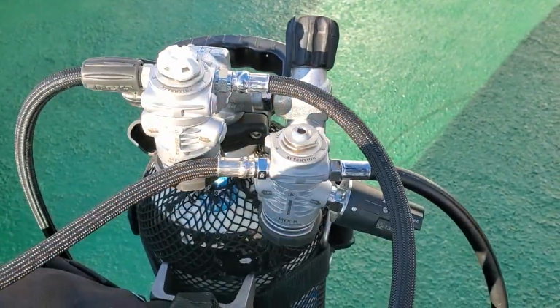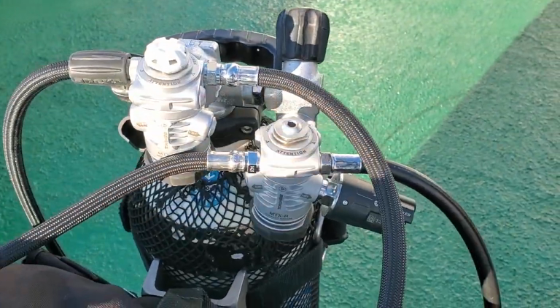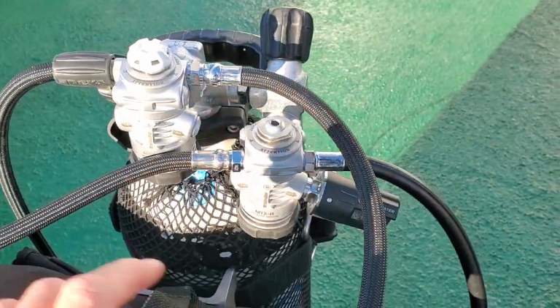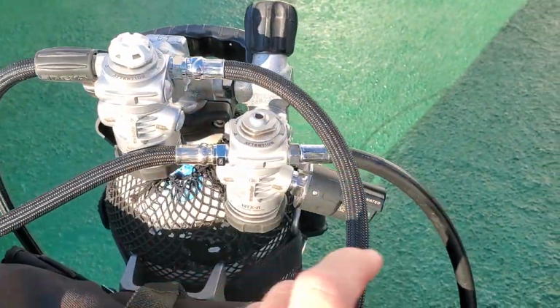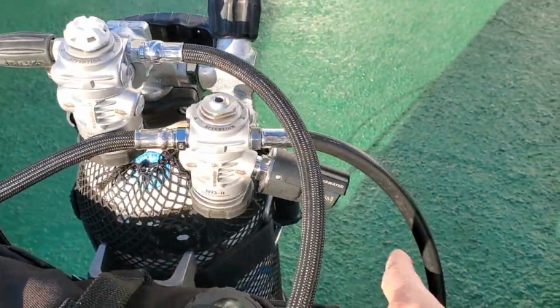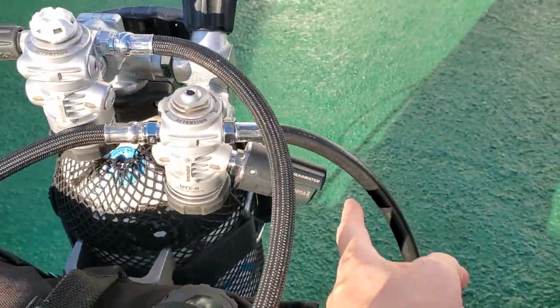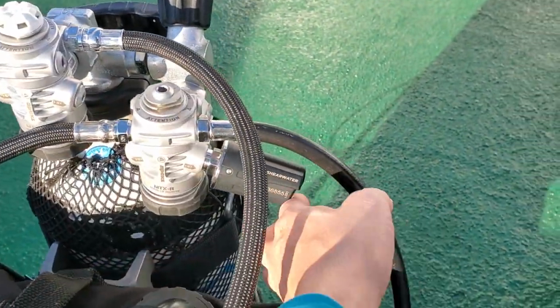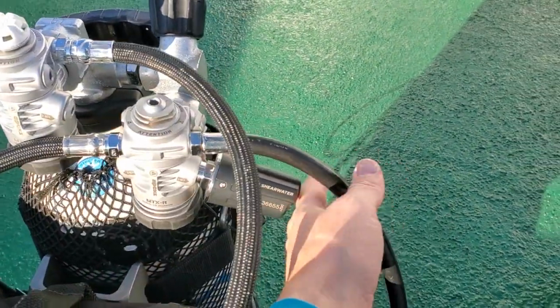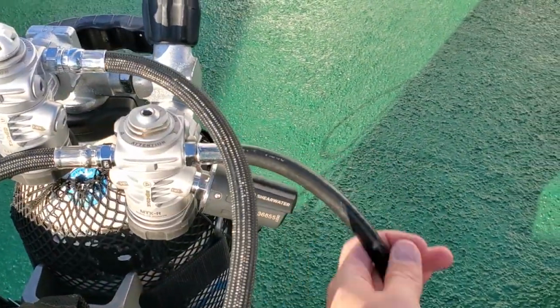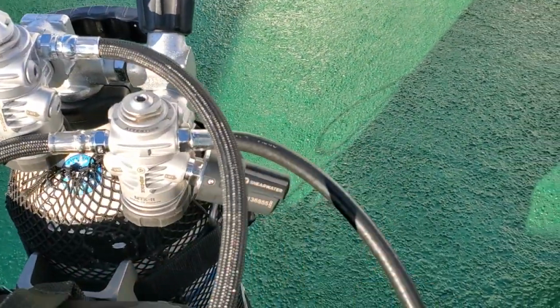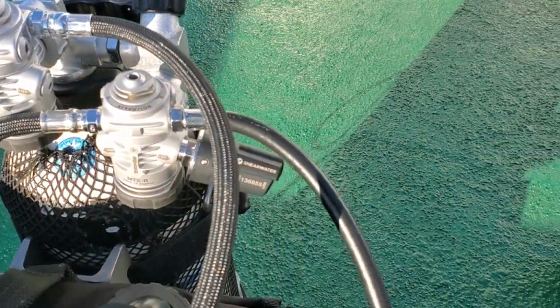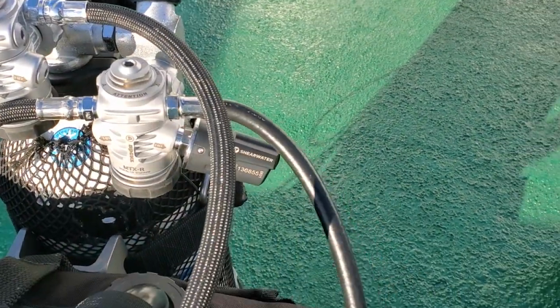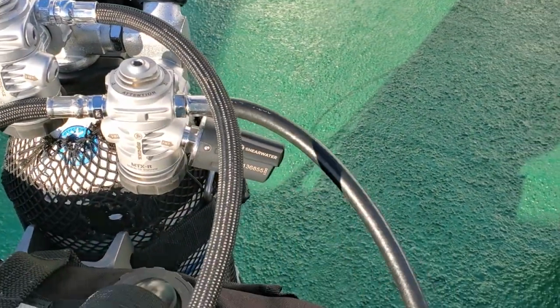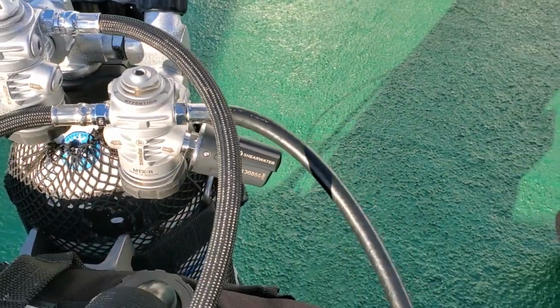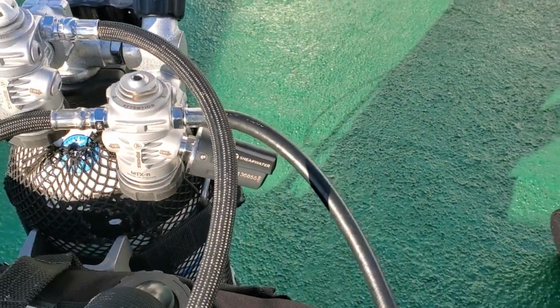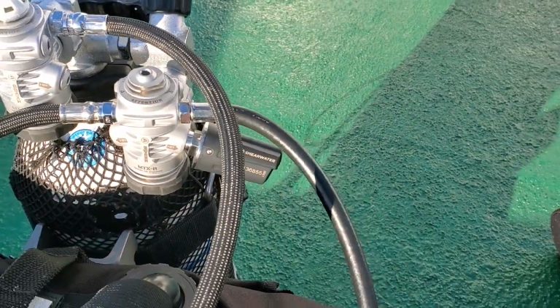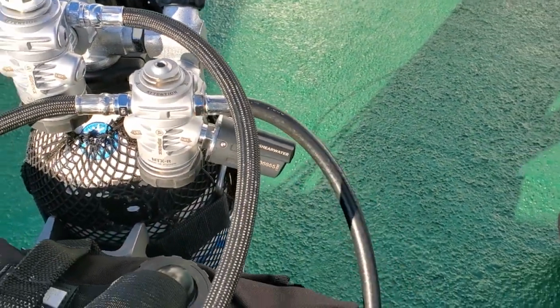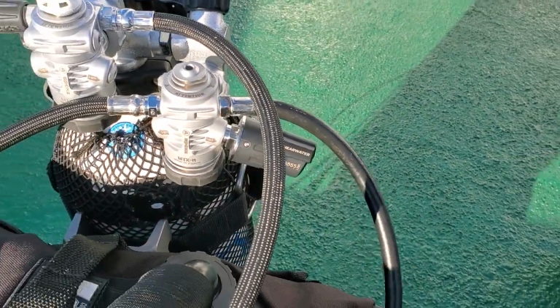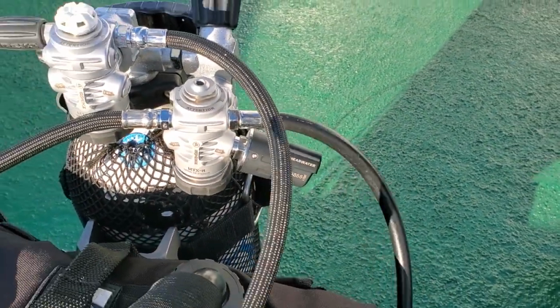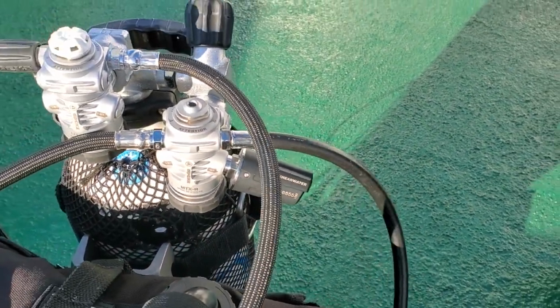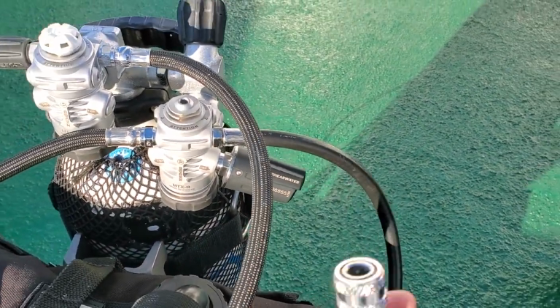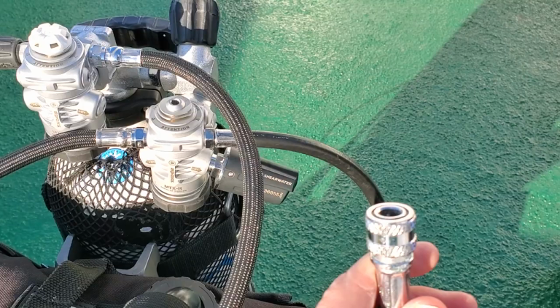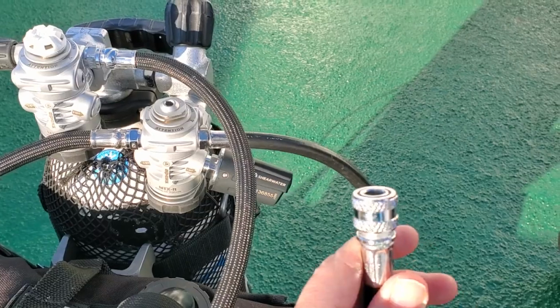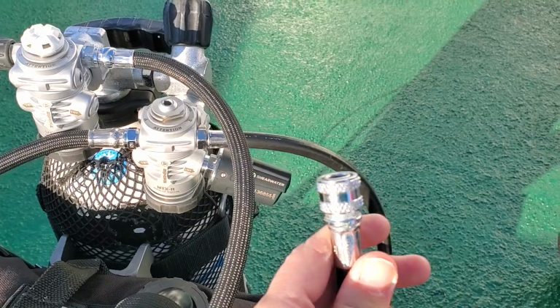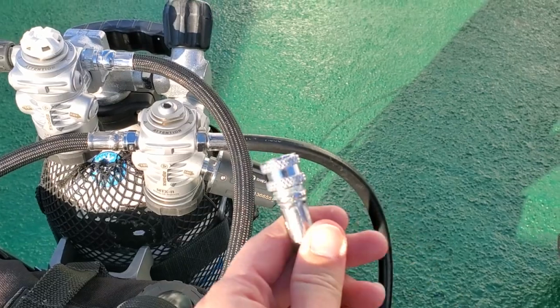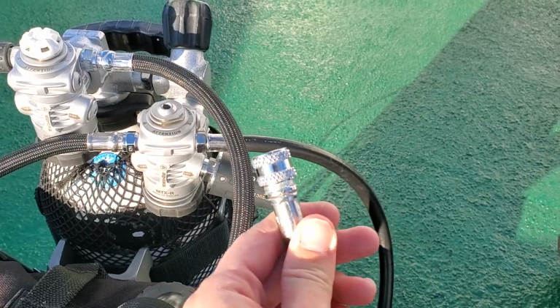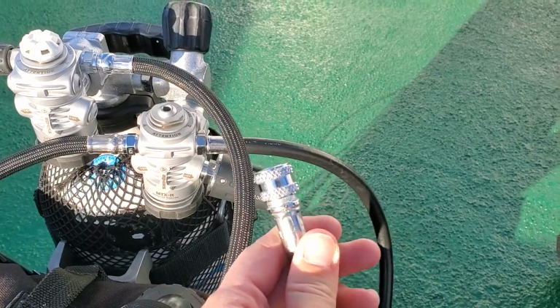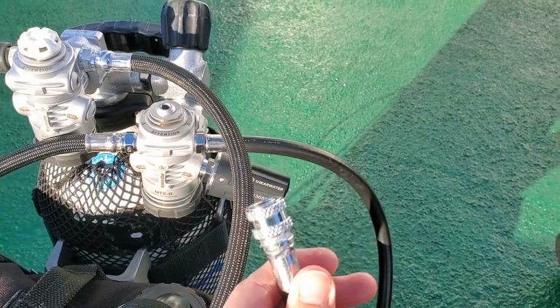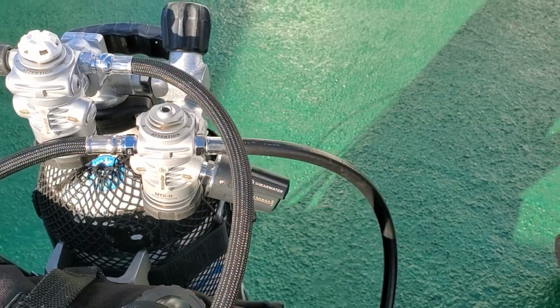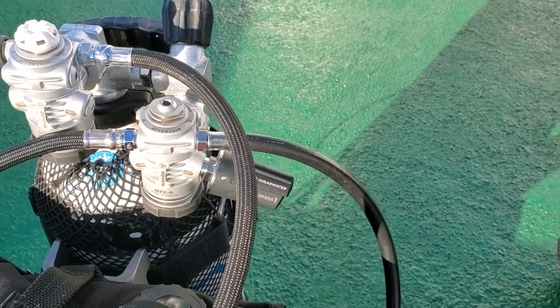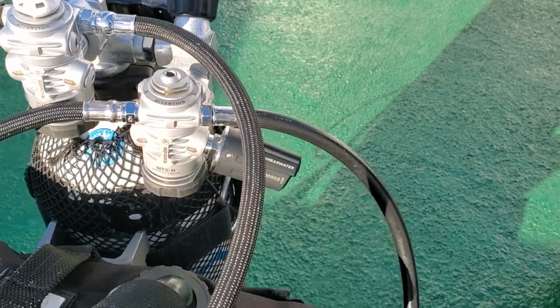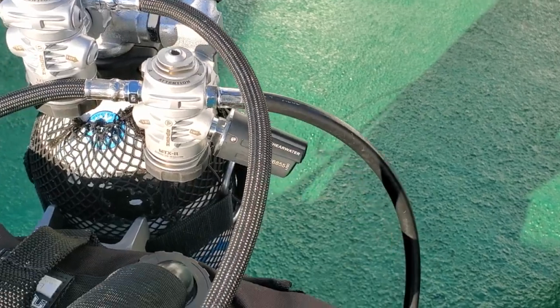You'll also have your dry suit inflator hose right here — just a low pressure hose for your dry suit.